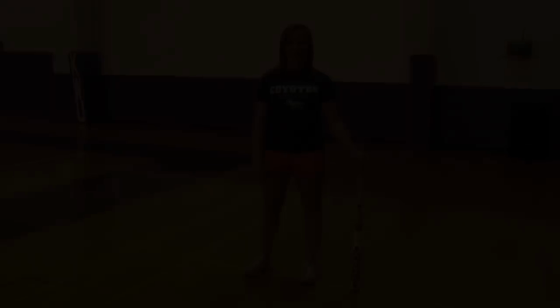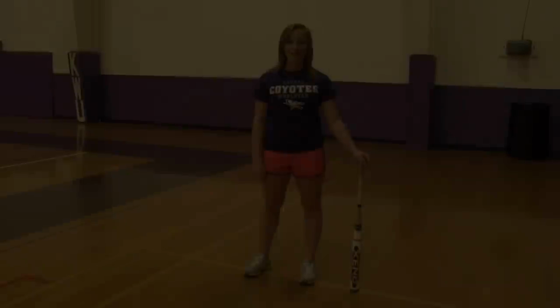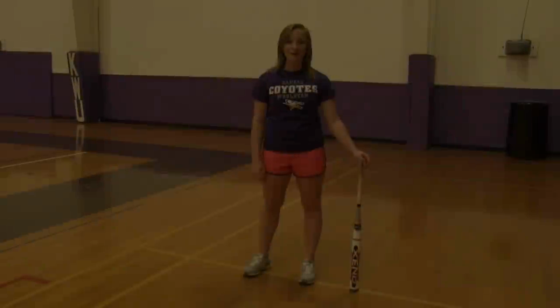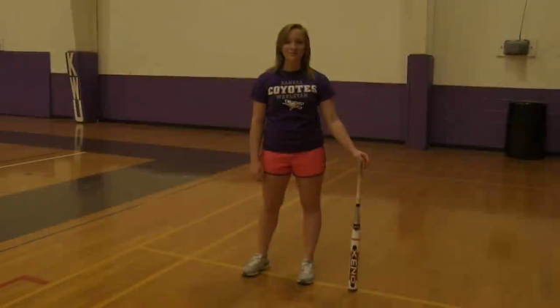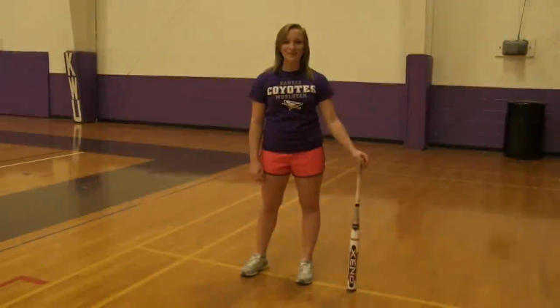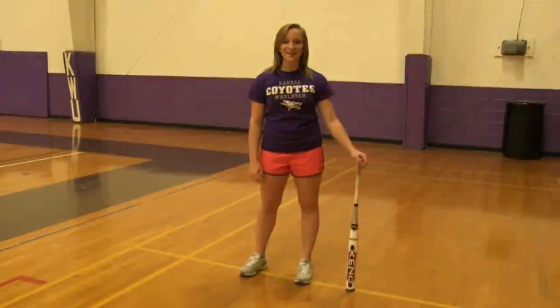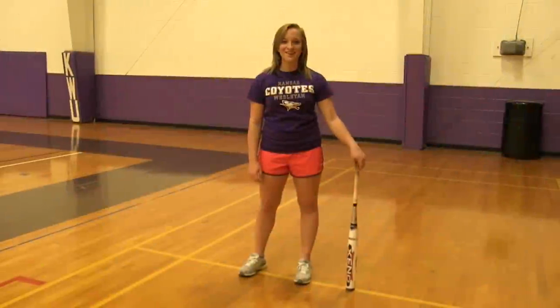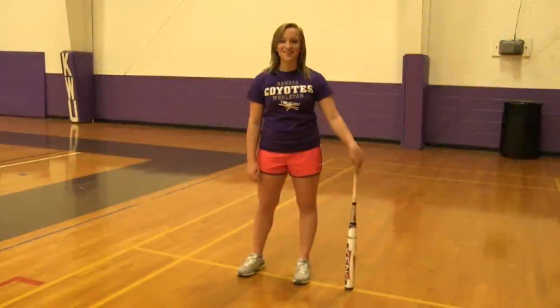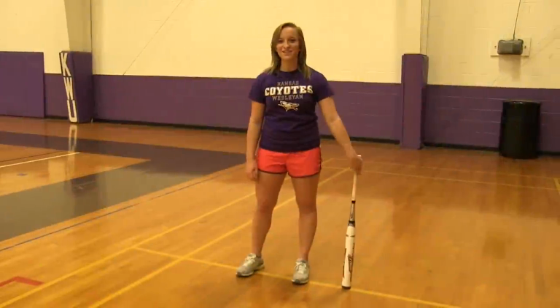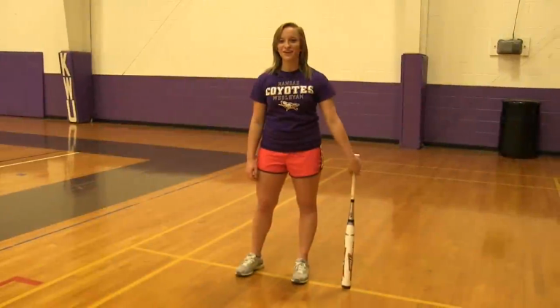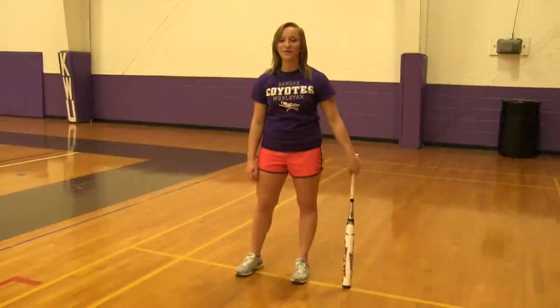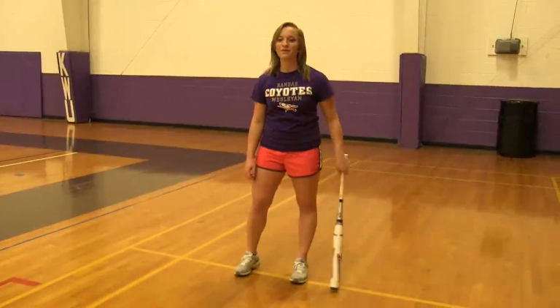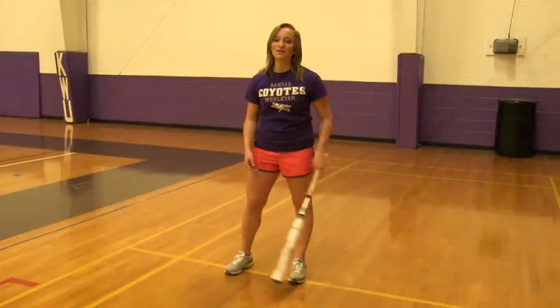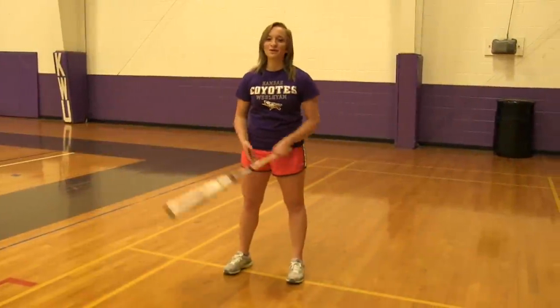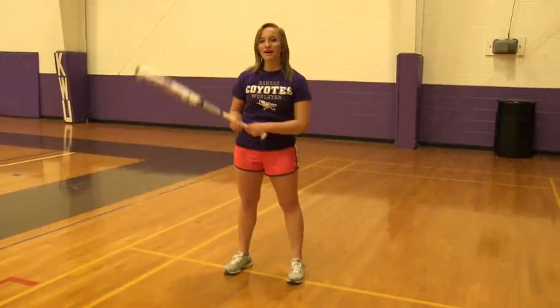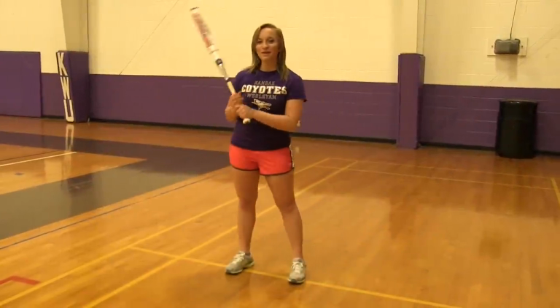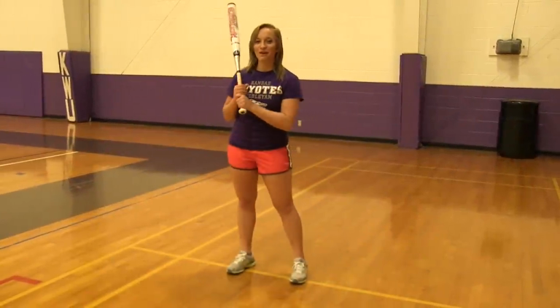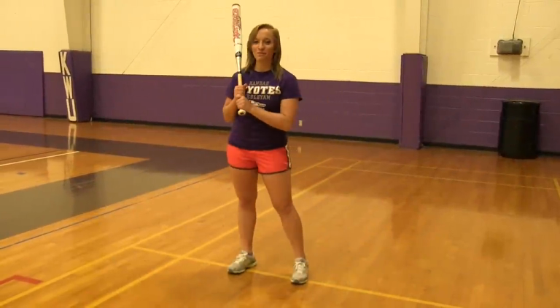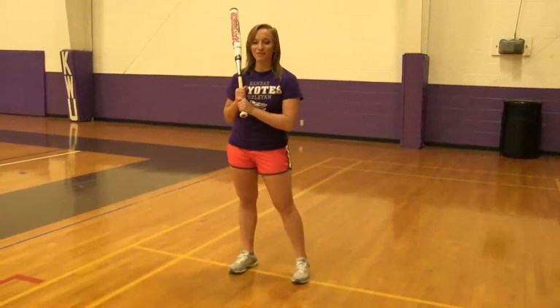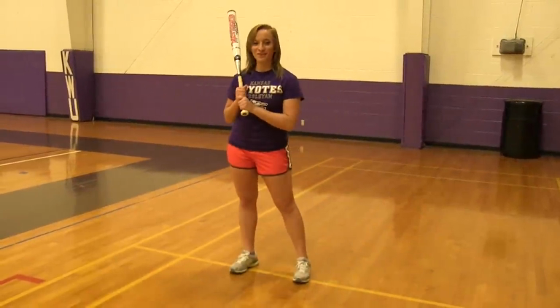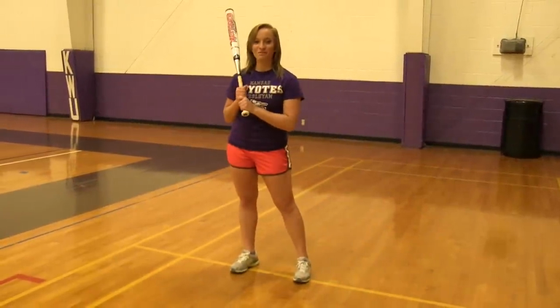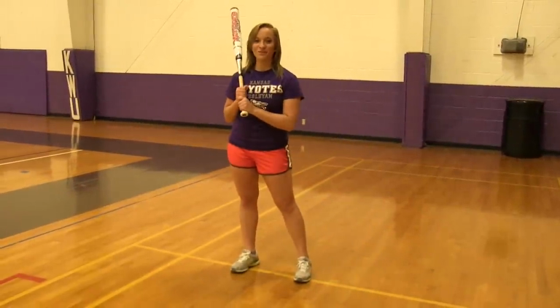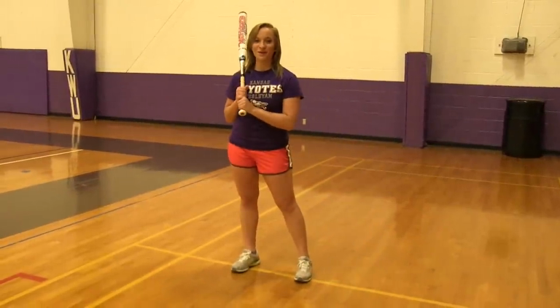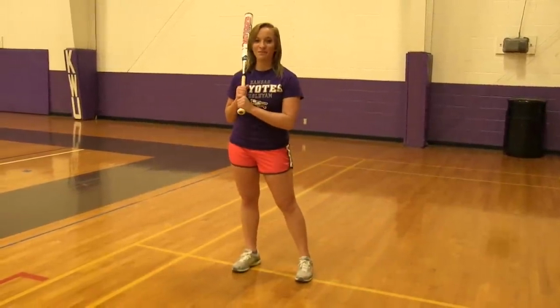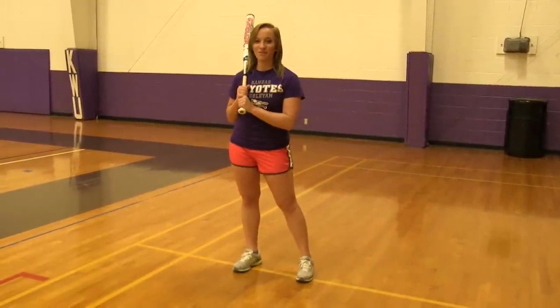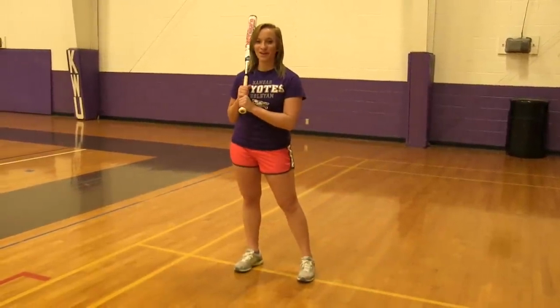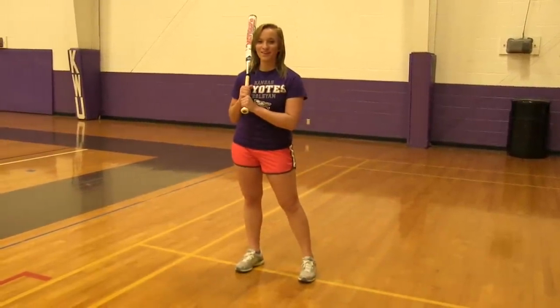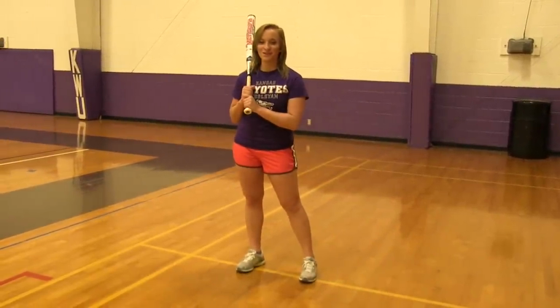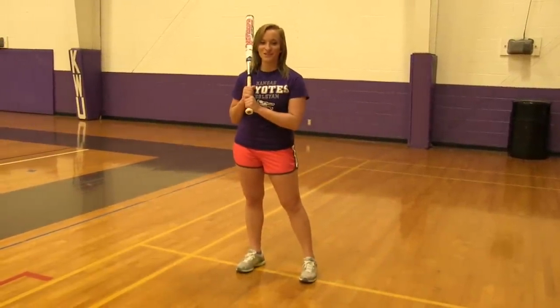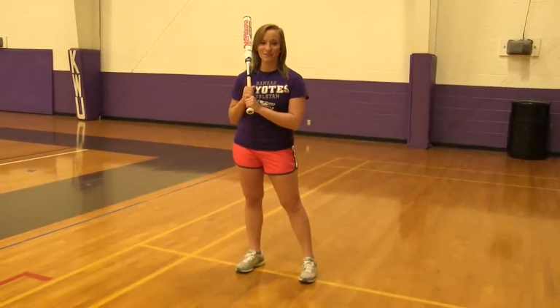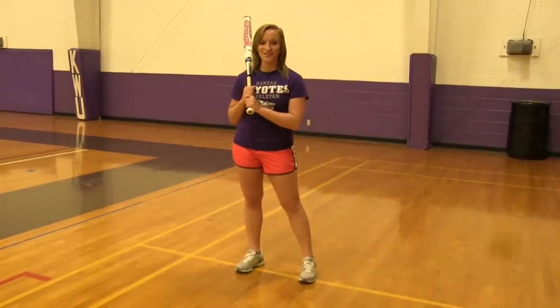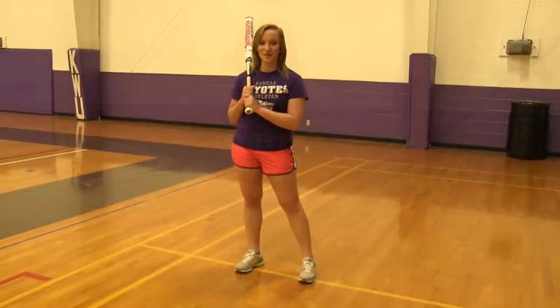Hi, my name is Megan and in today's video I'm going to show you how to have a perfect softball swing by breaking it down step by step.